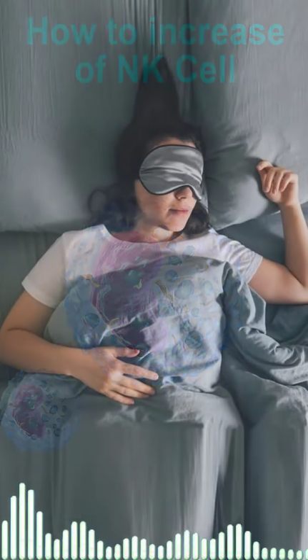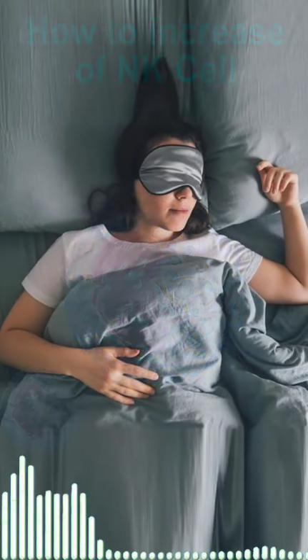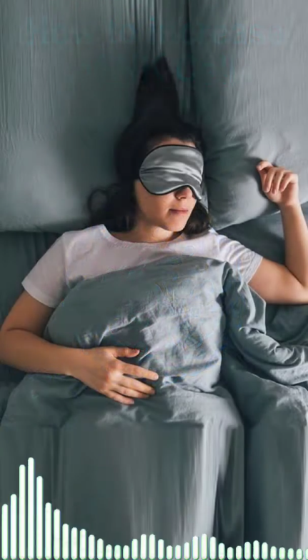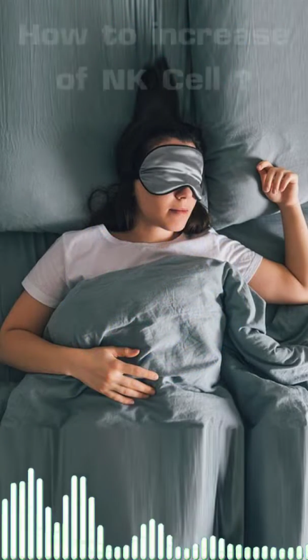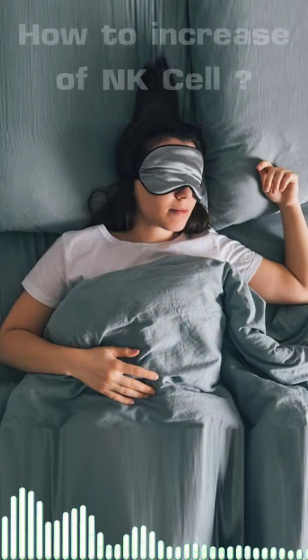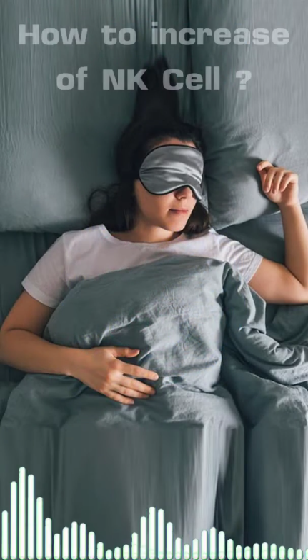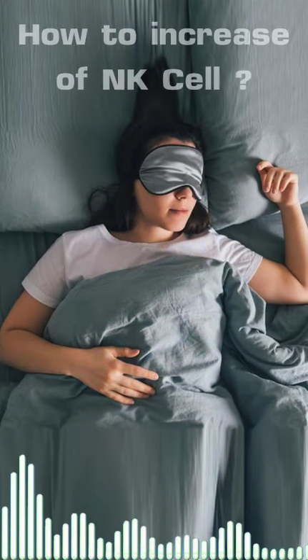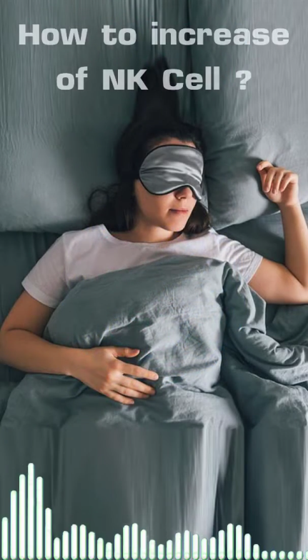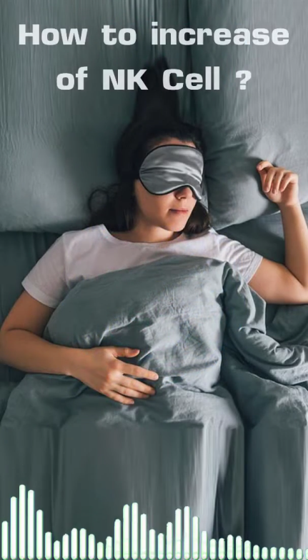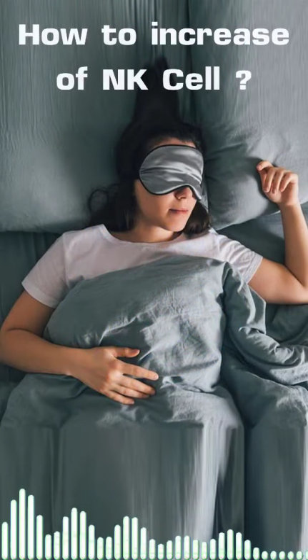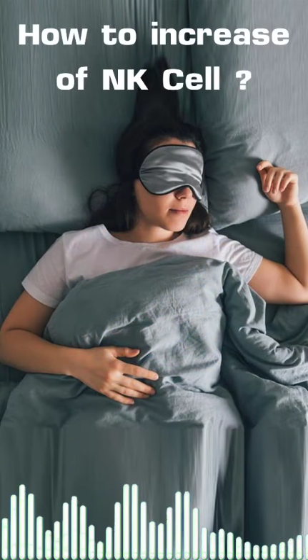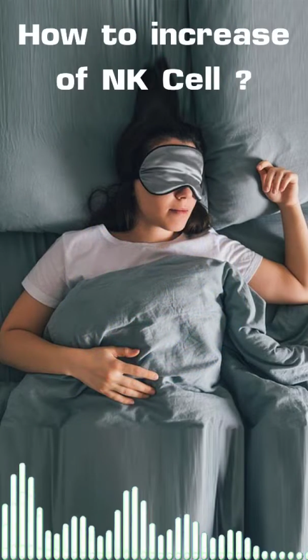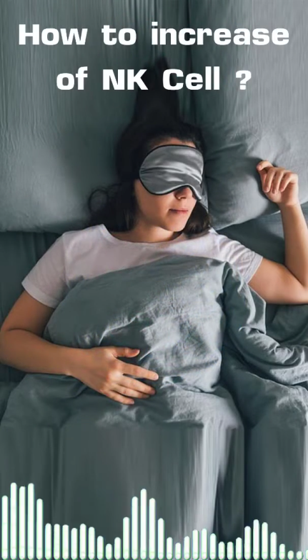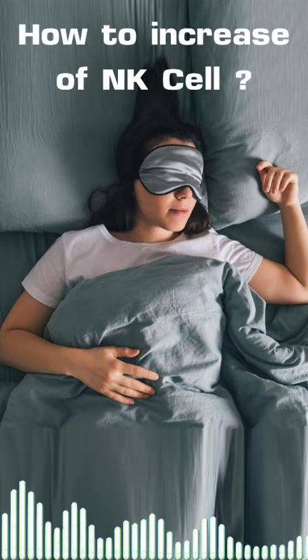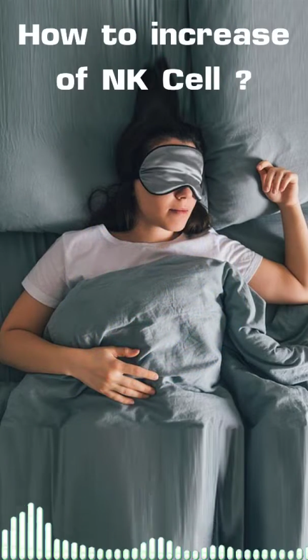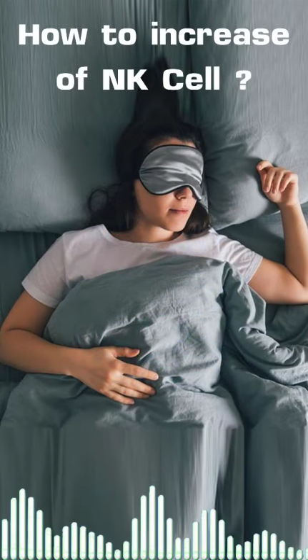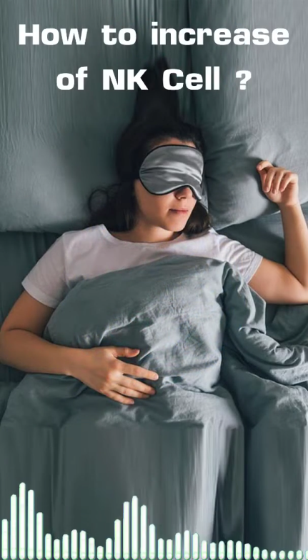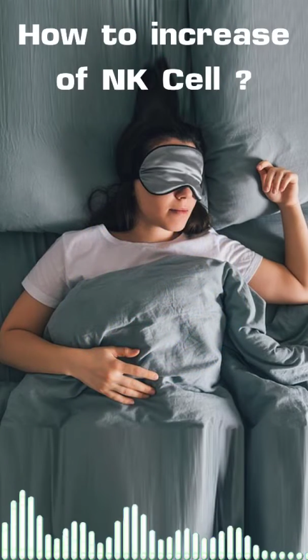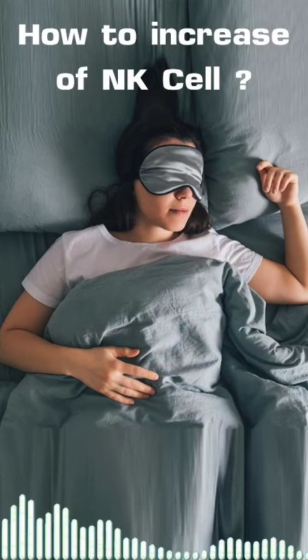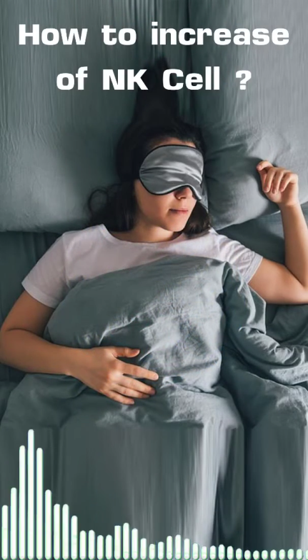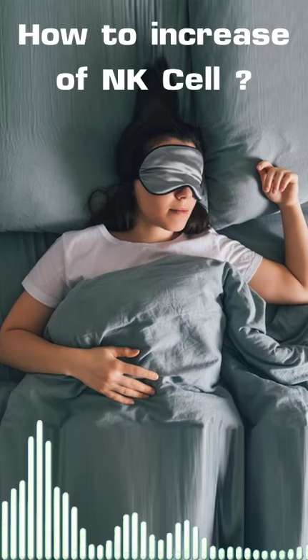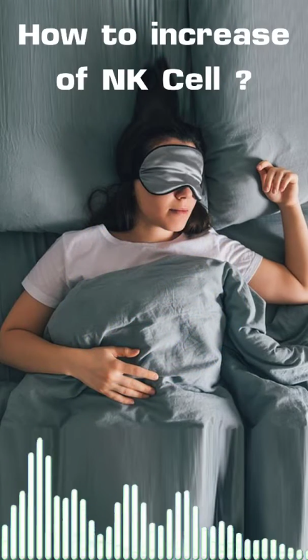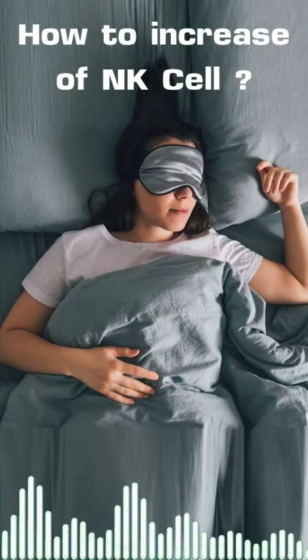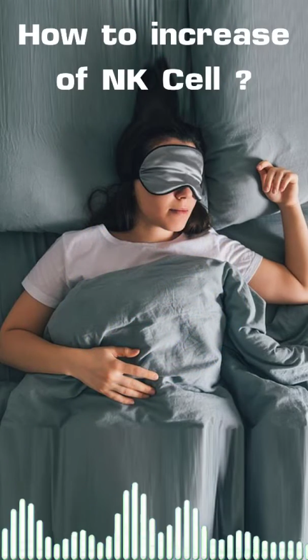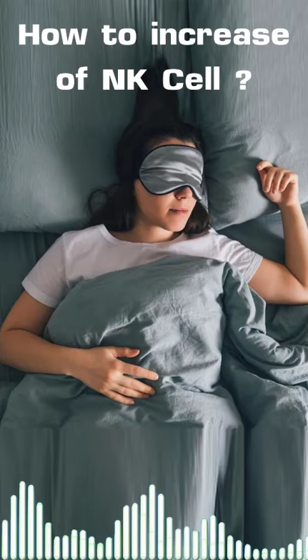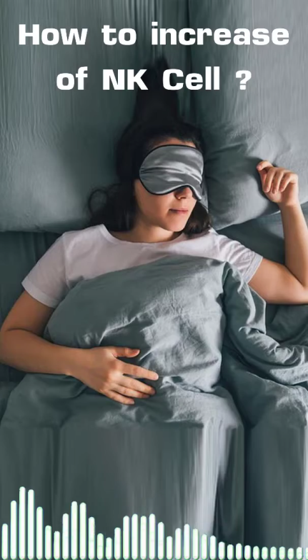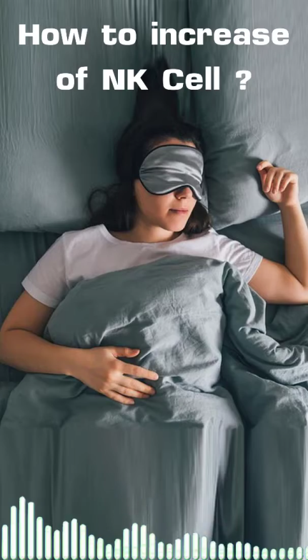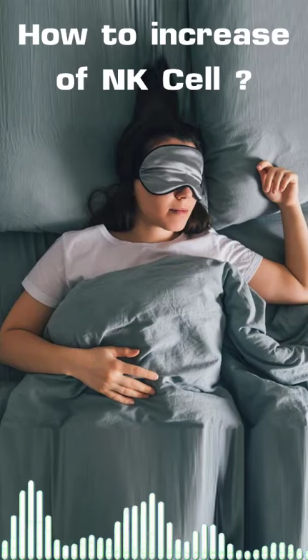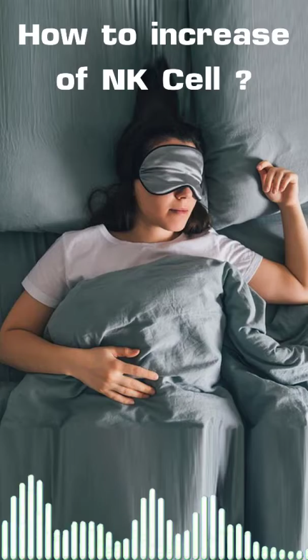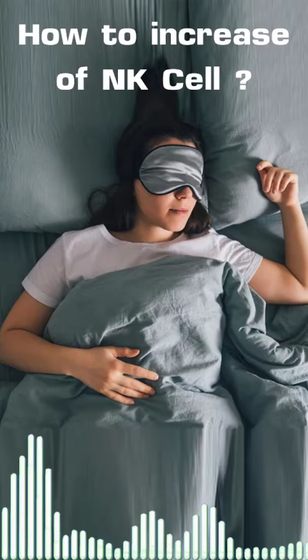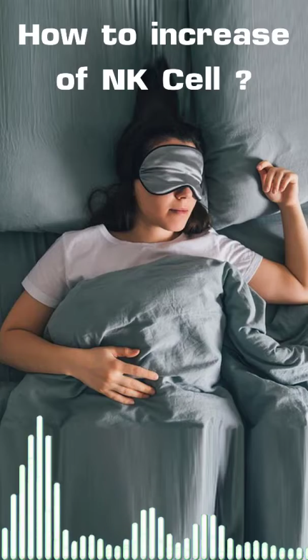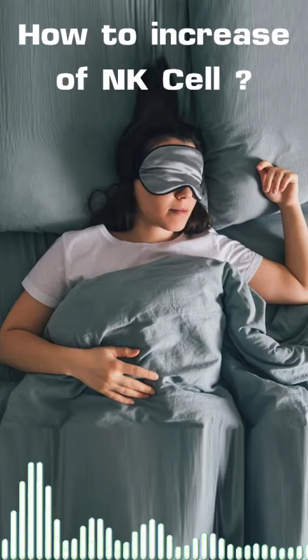1. Get enough rest, at least 7 hours a night, and go to bed at regular intervals.